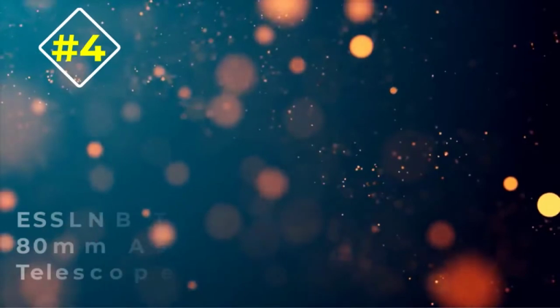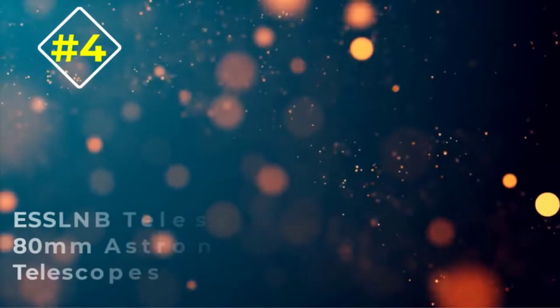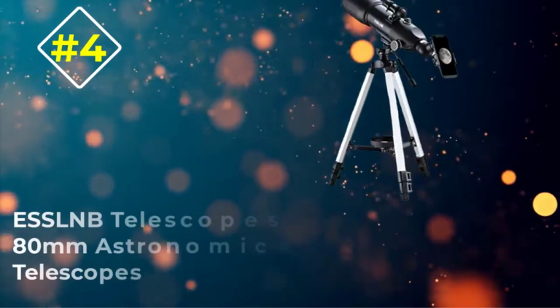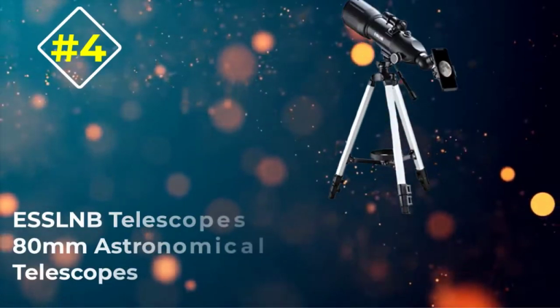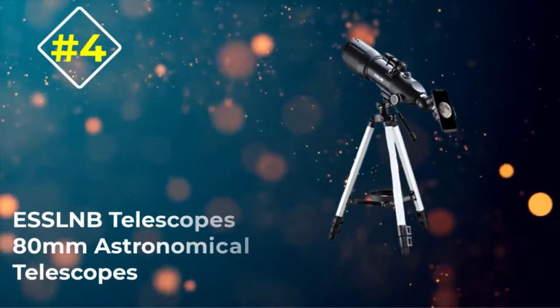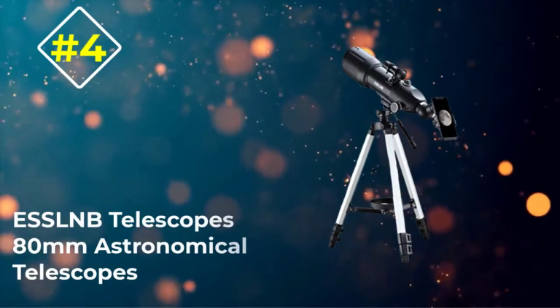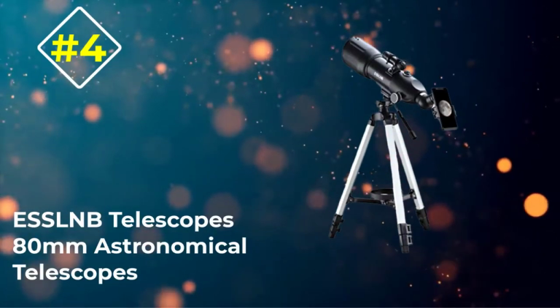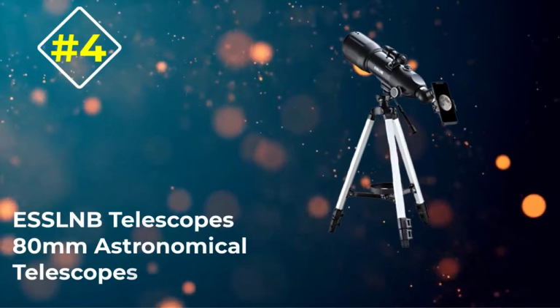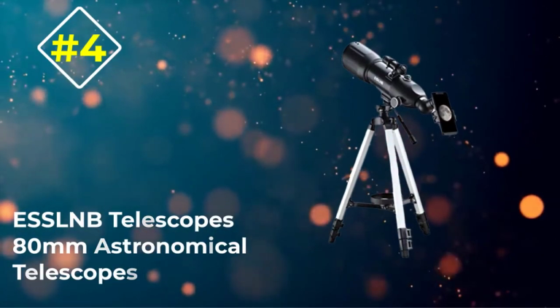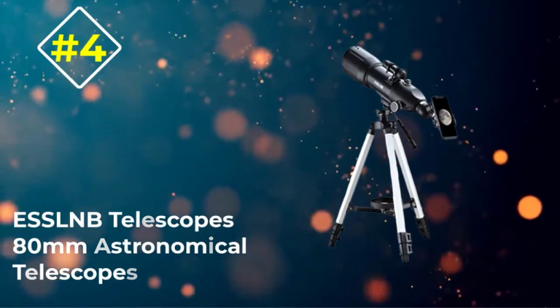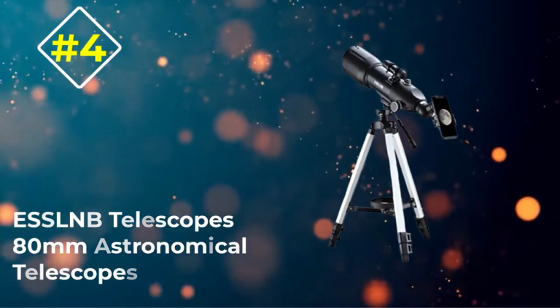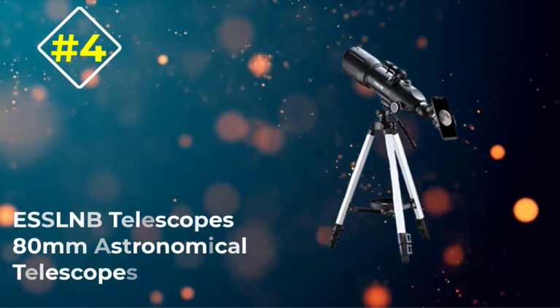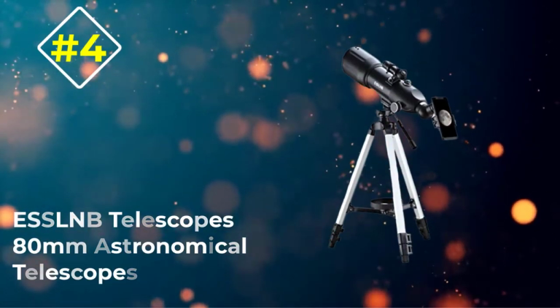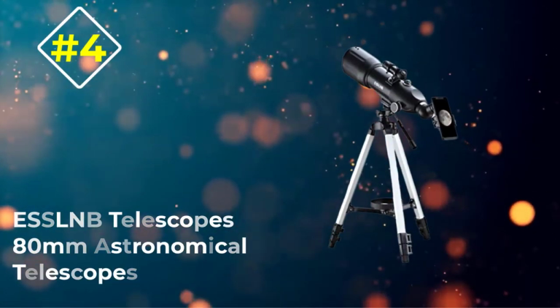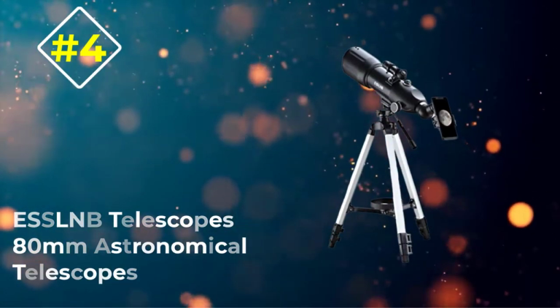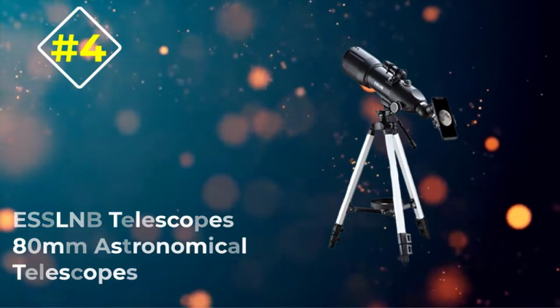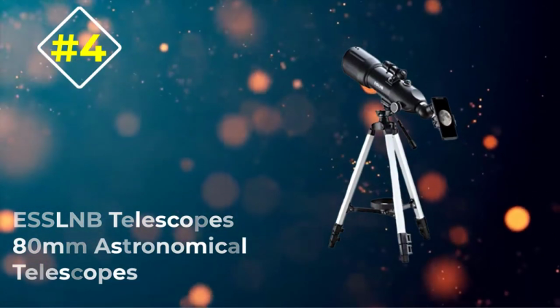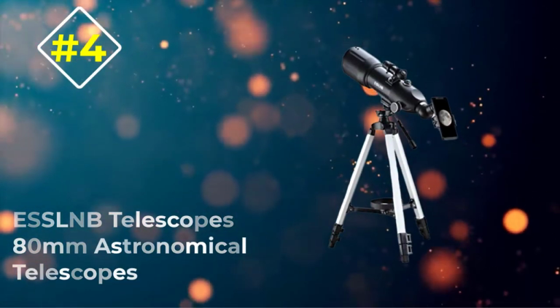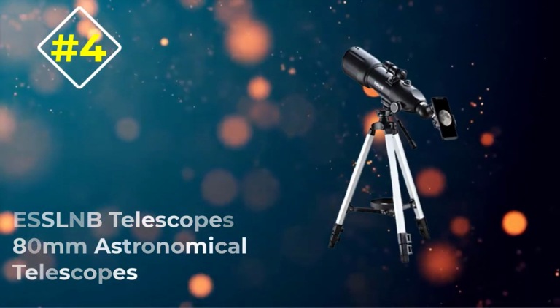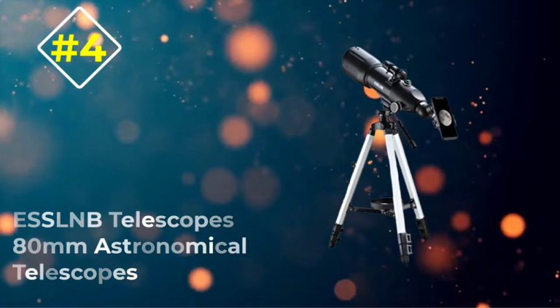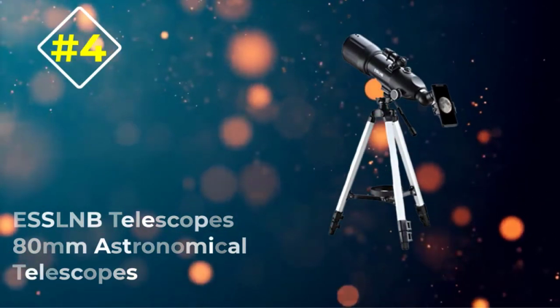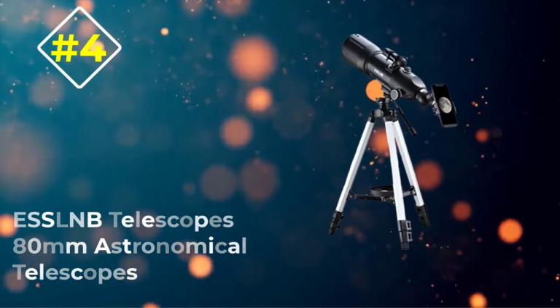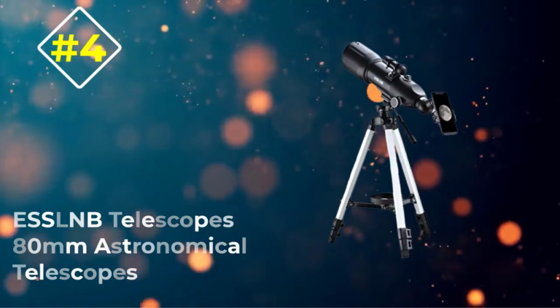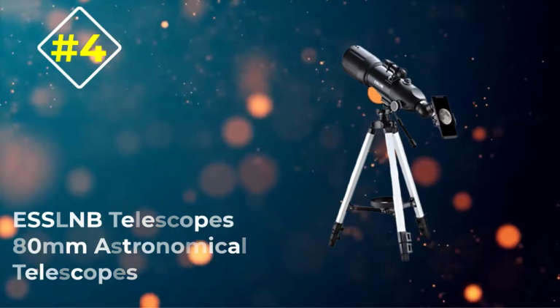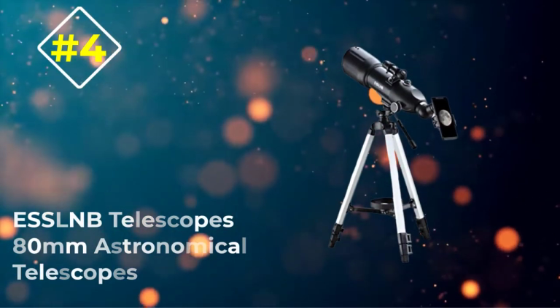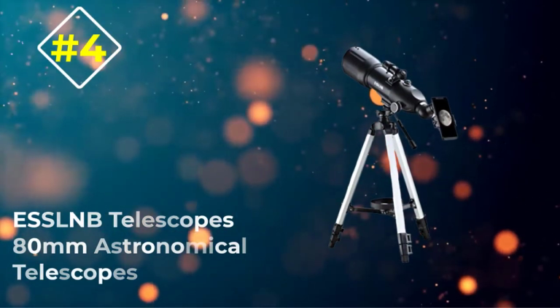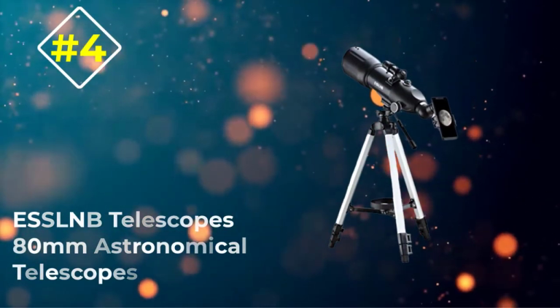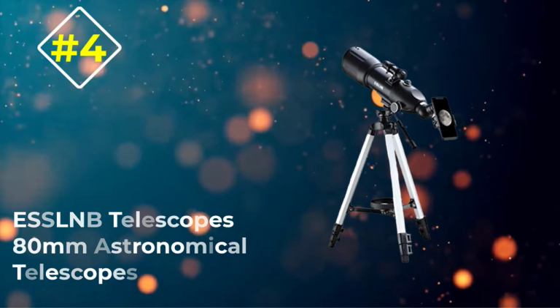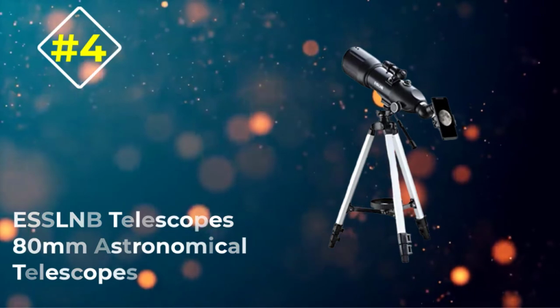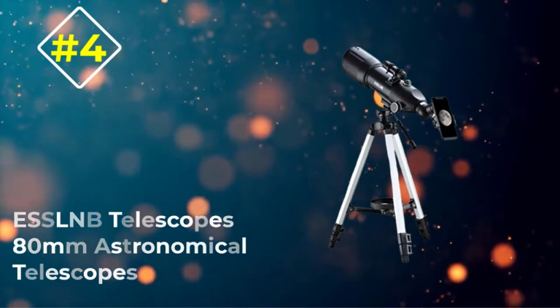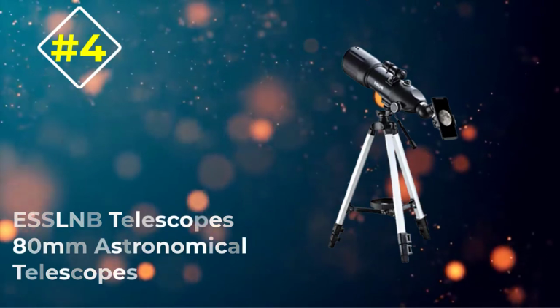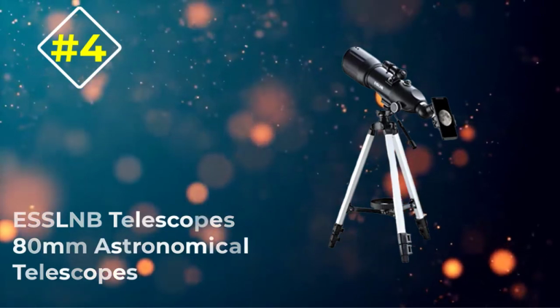Number 4: ESSL NB Telescope's 80mm Astronomical Telescope.